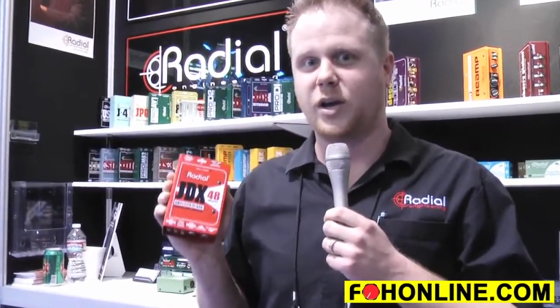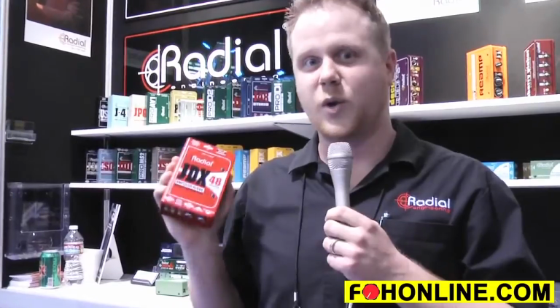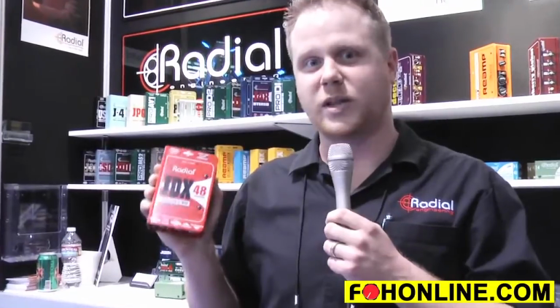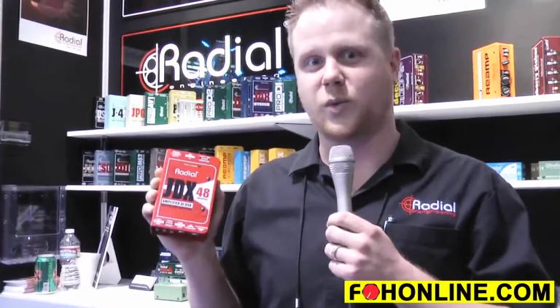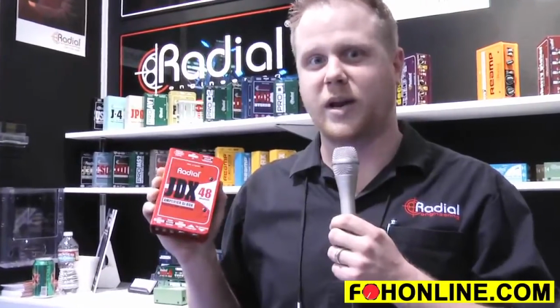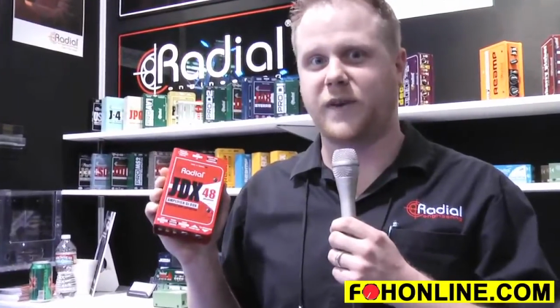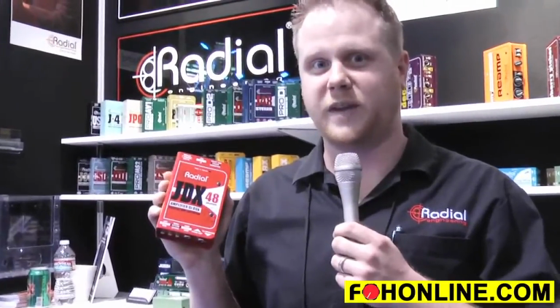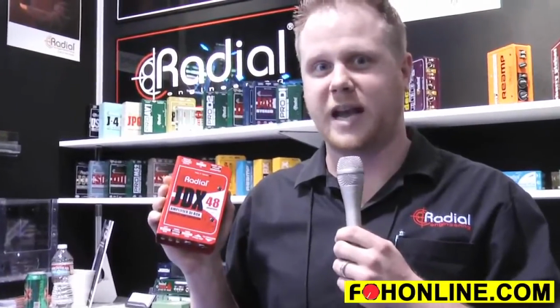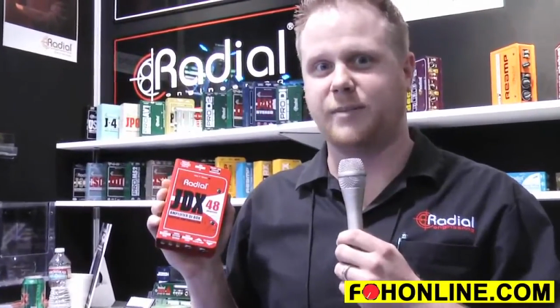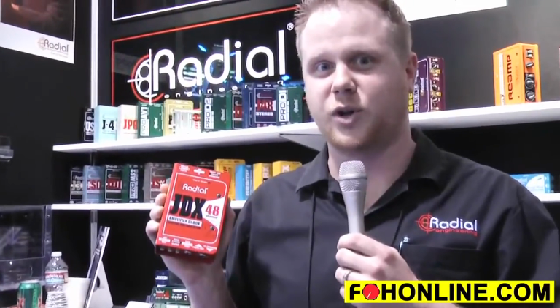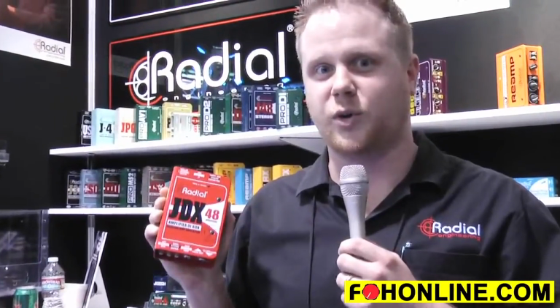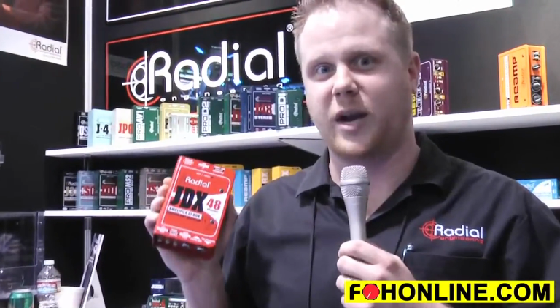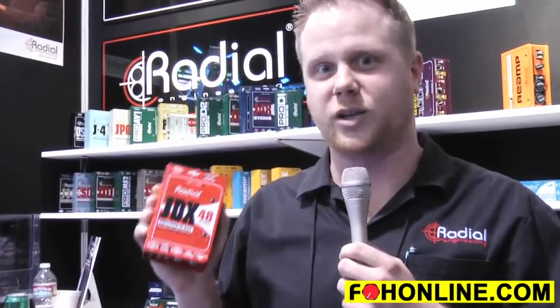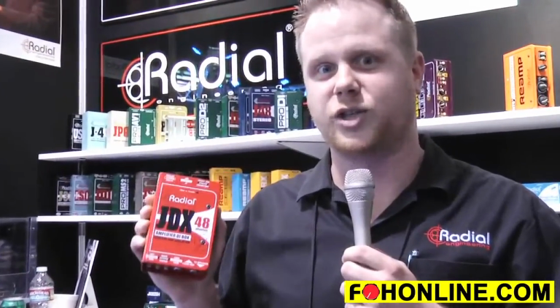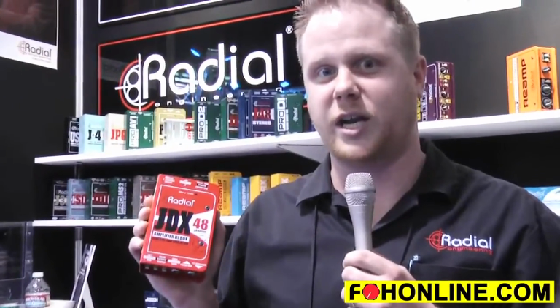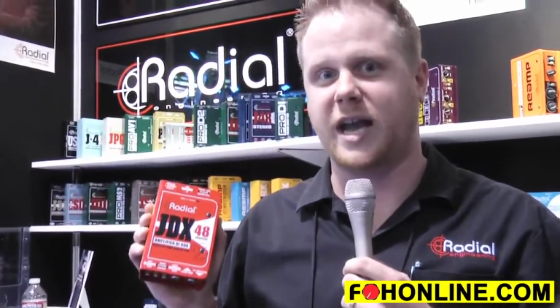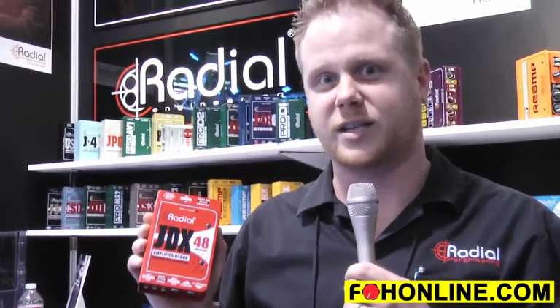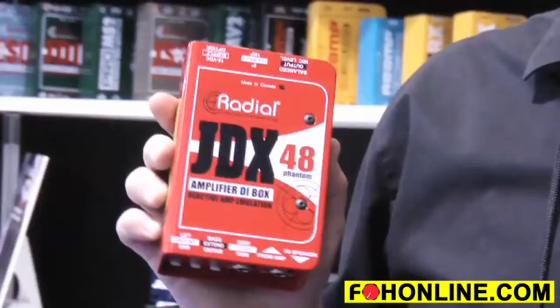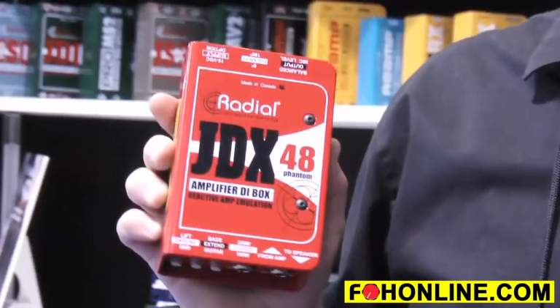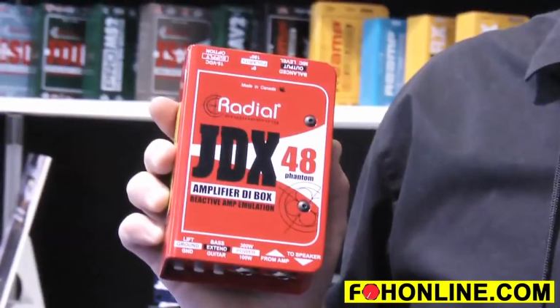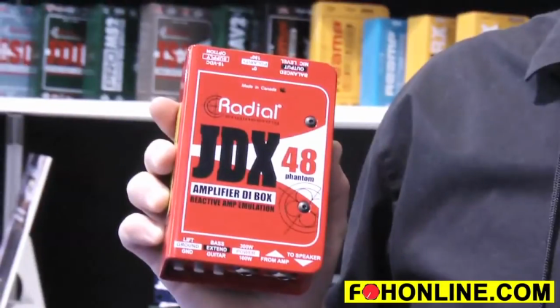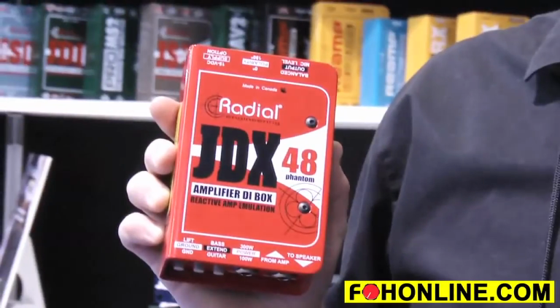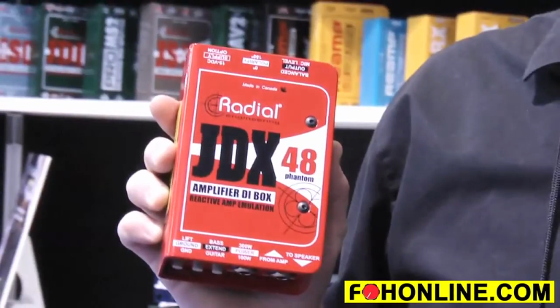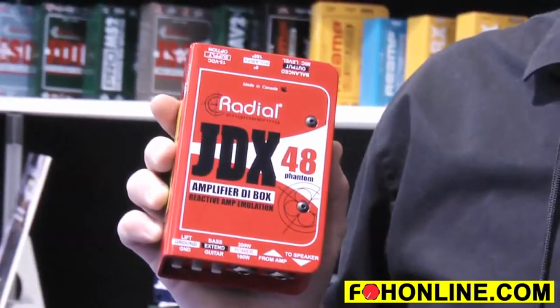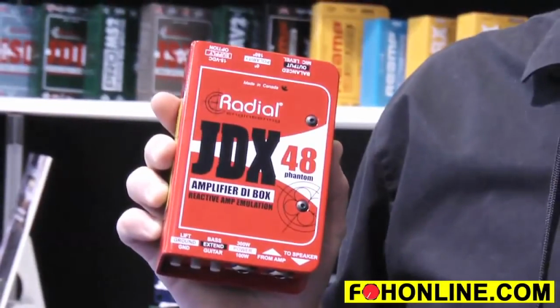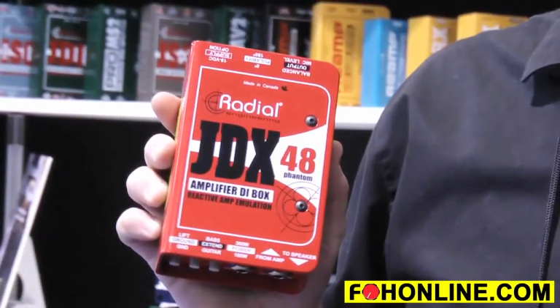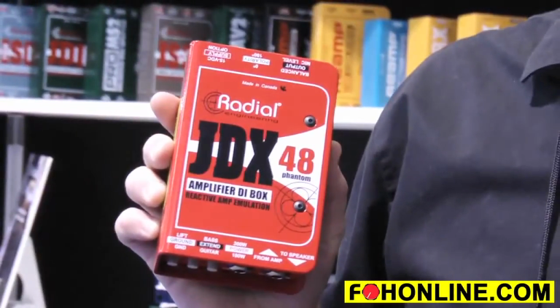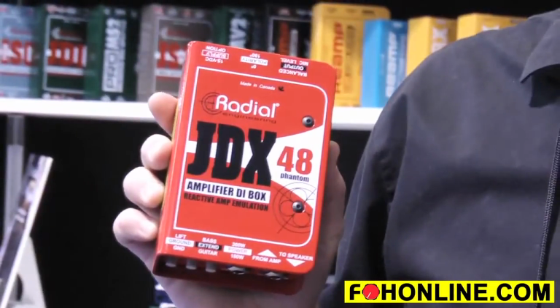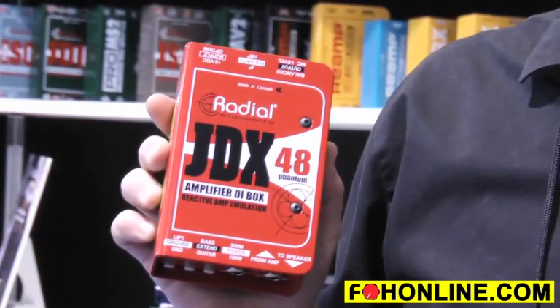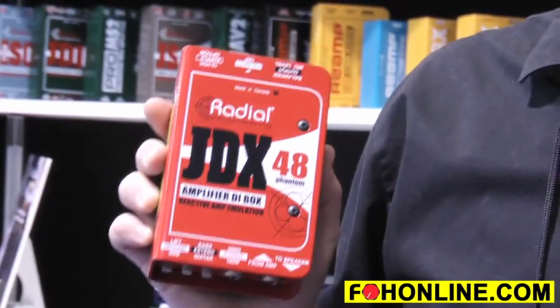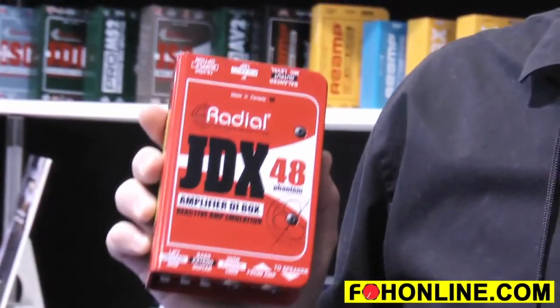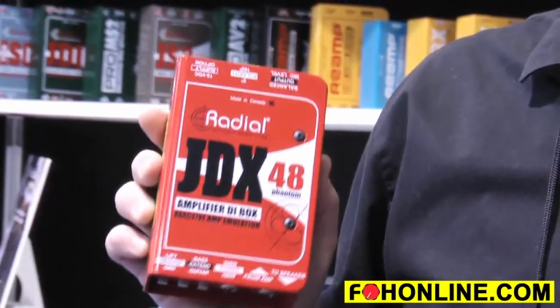New at the 2015 NAMM show, the Radial JDX 48. Street price at $220.